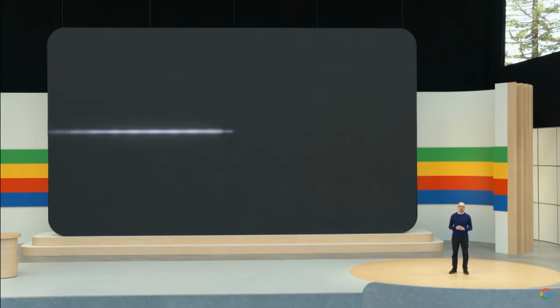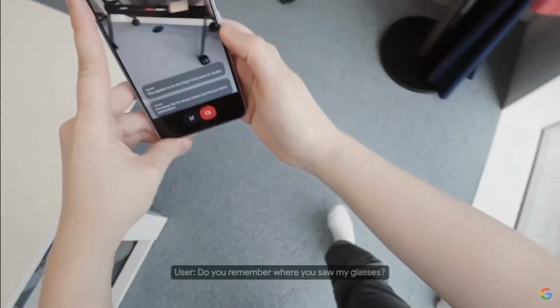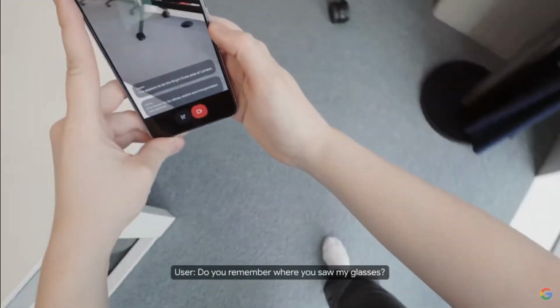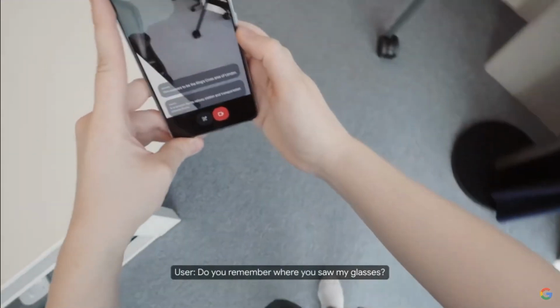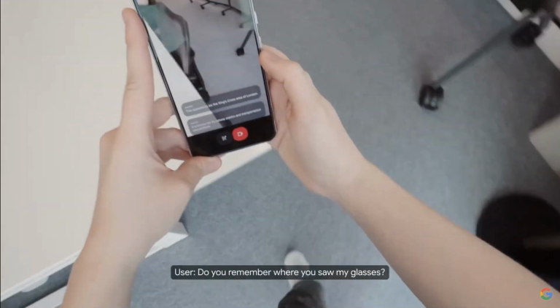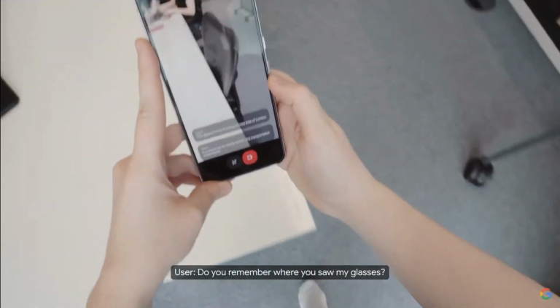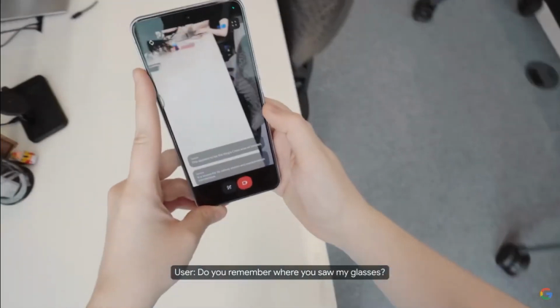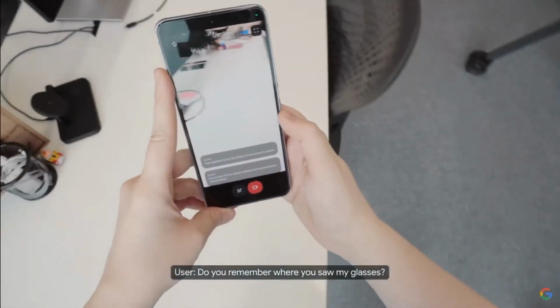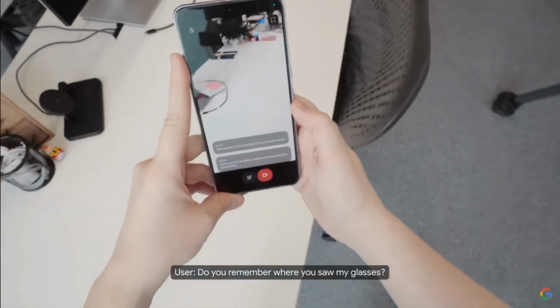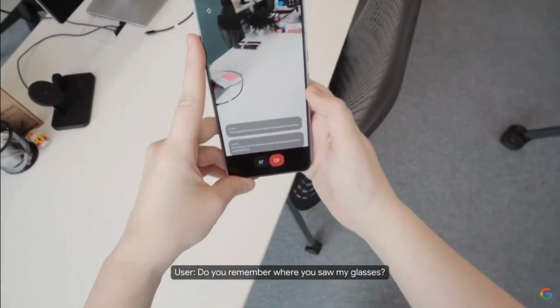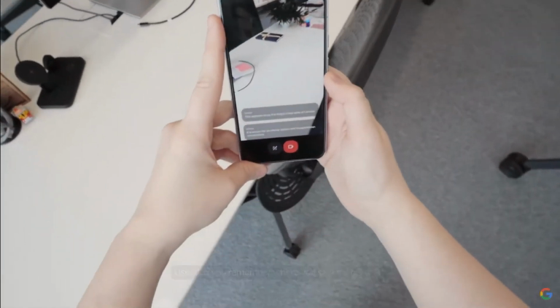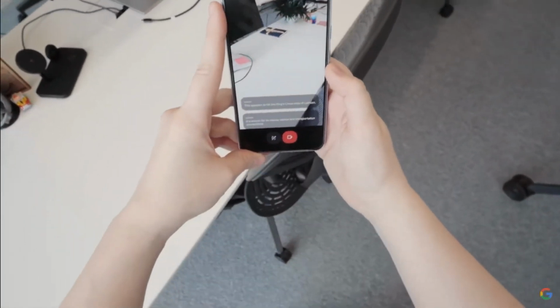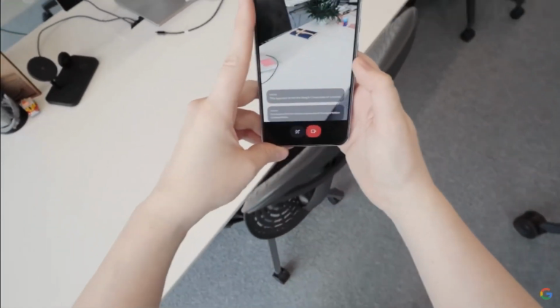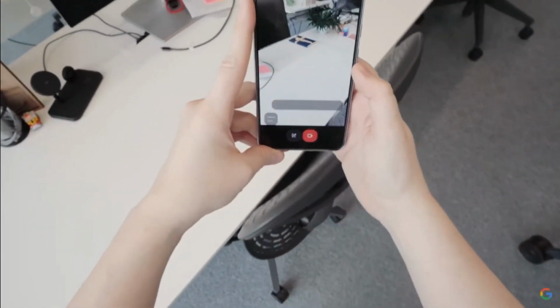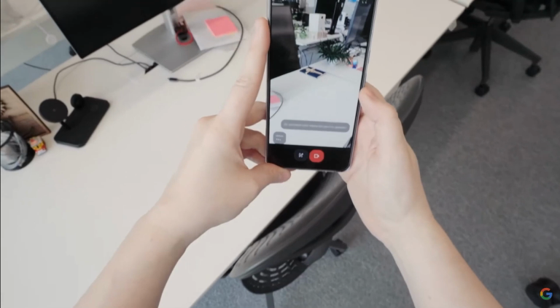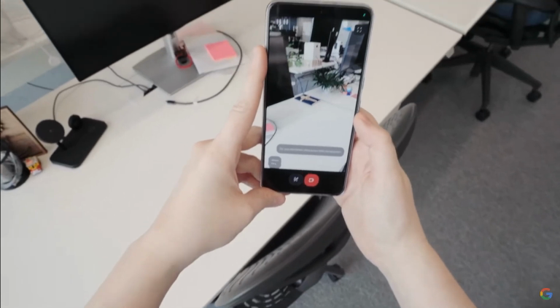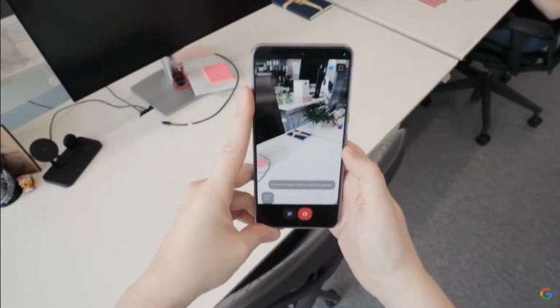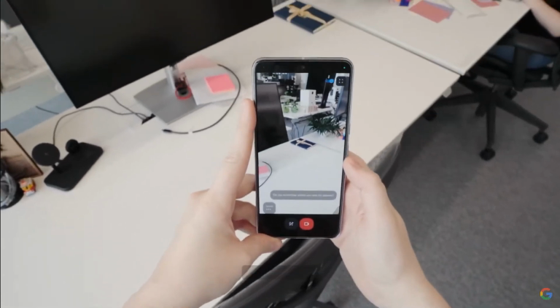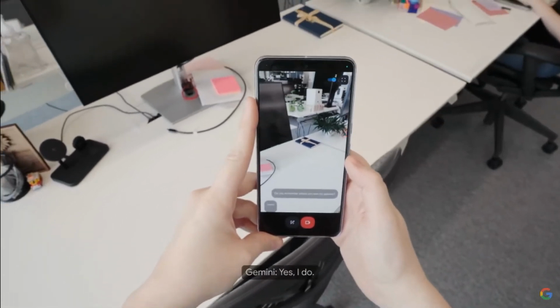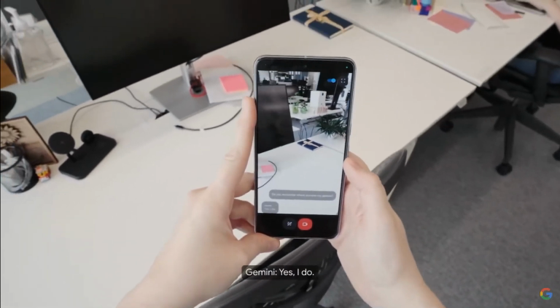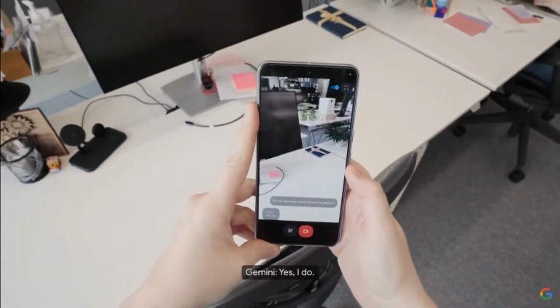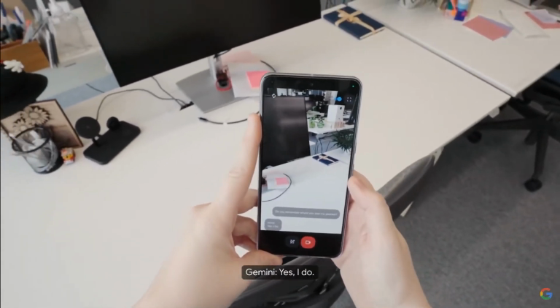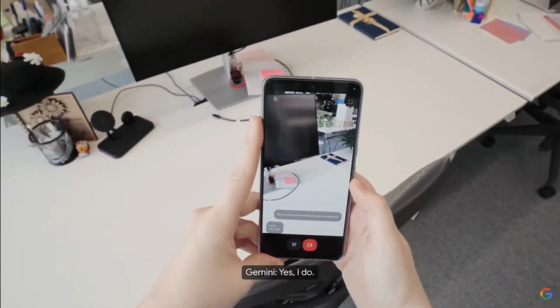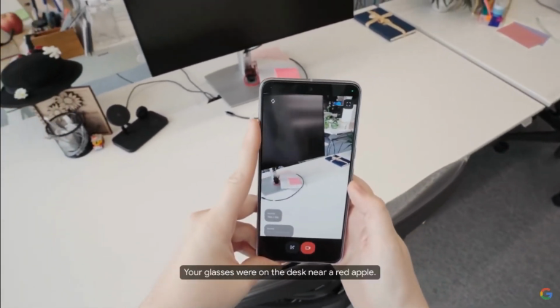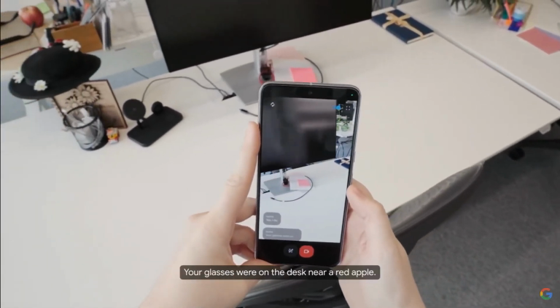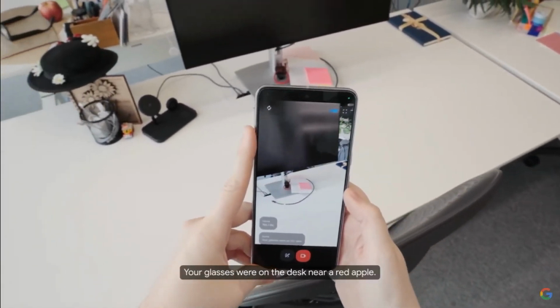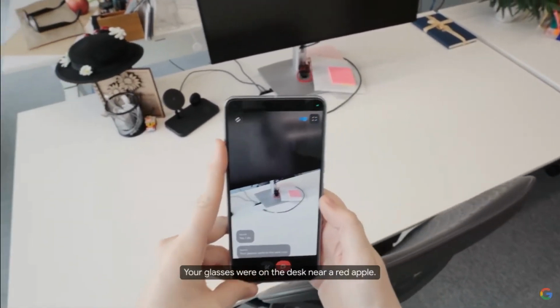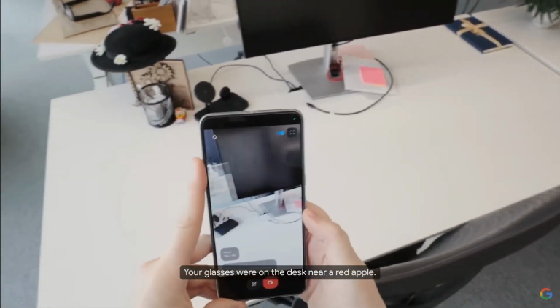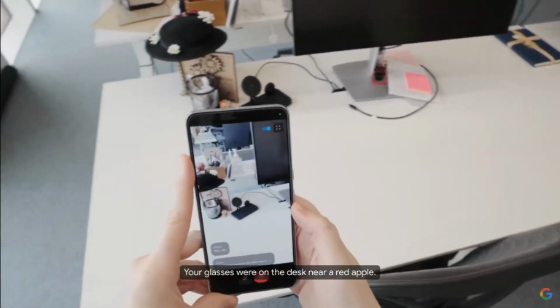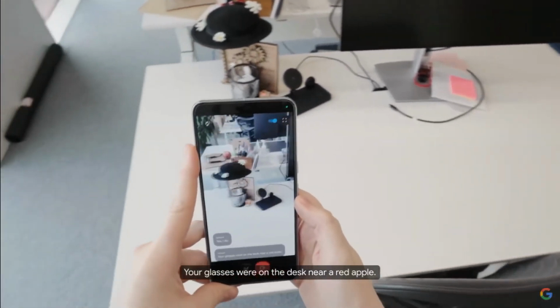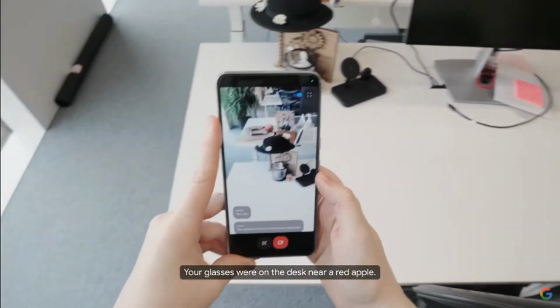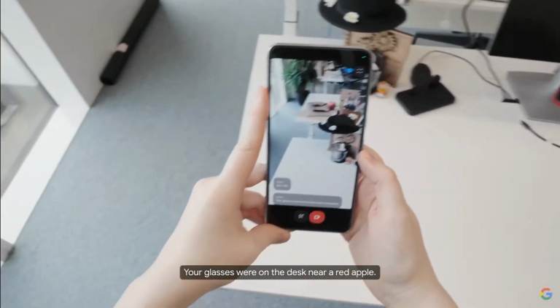Do you remember where you saw my glasses? Yes, I do. Your glasses were on the desk near a red apple.